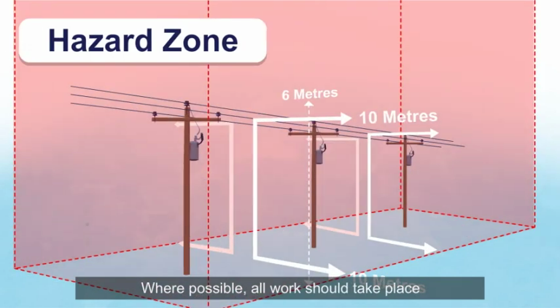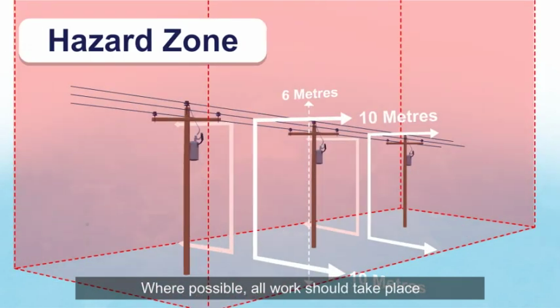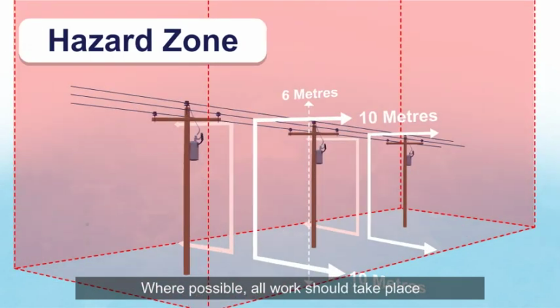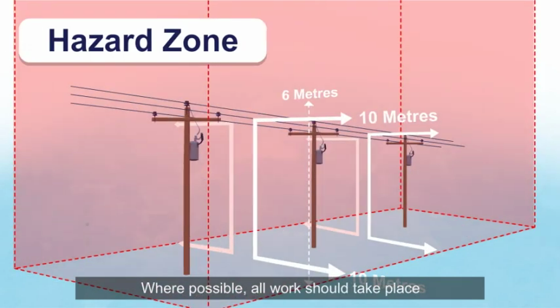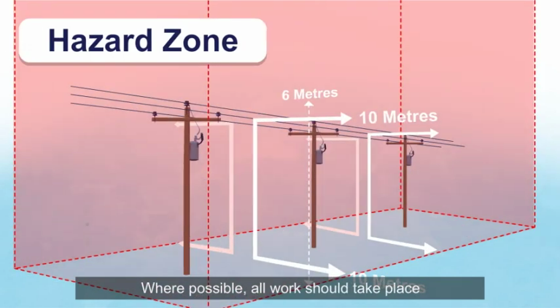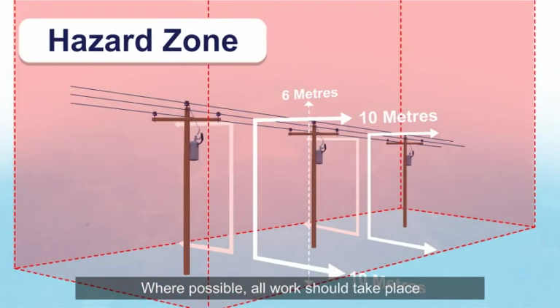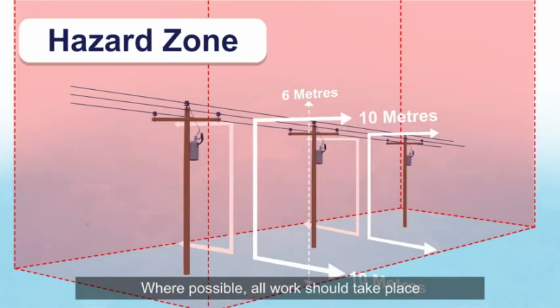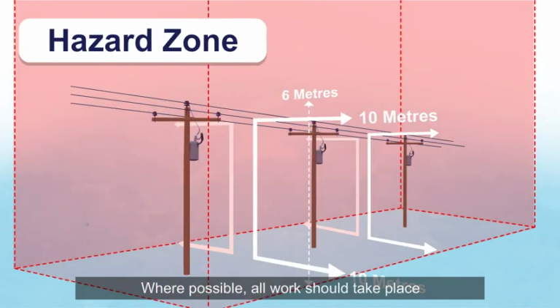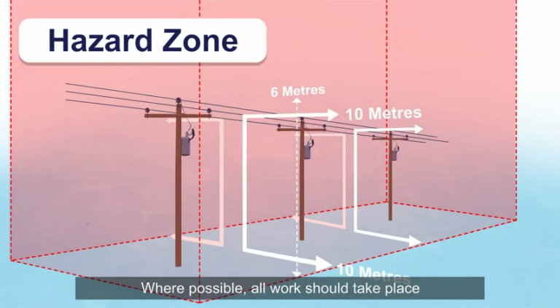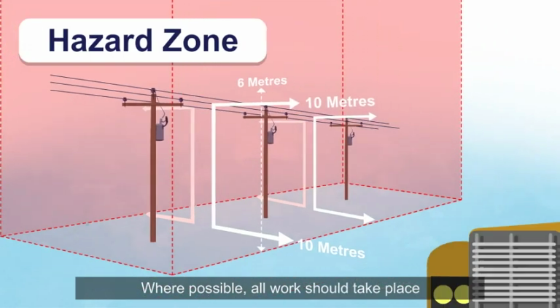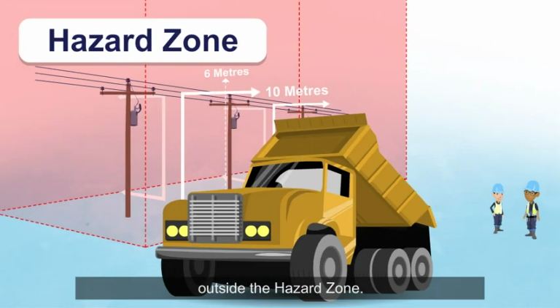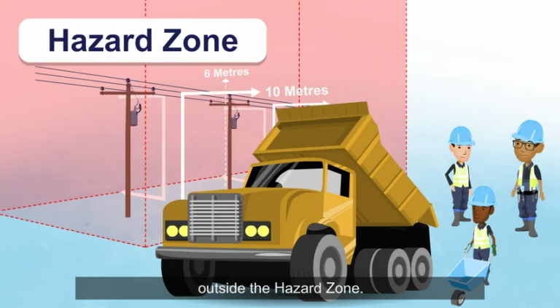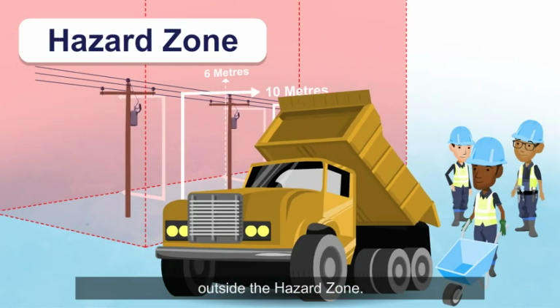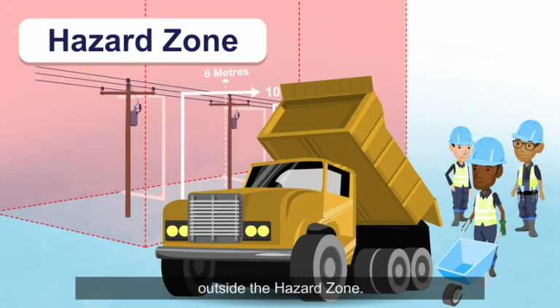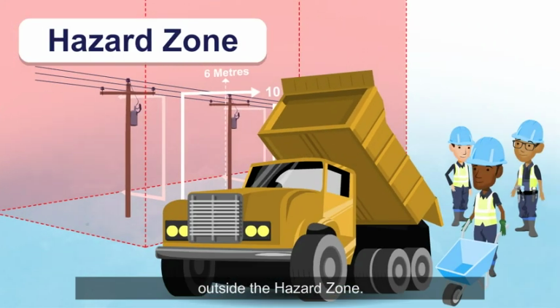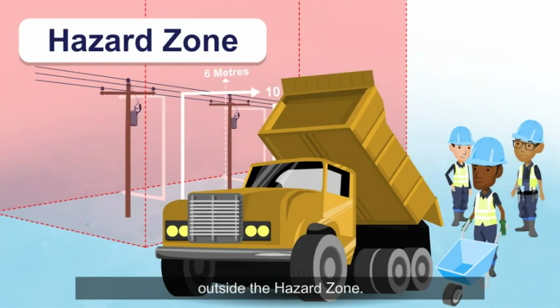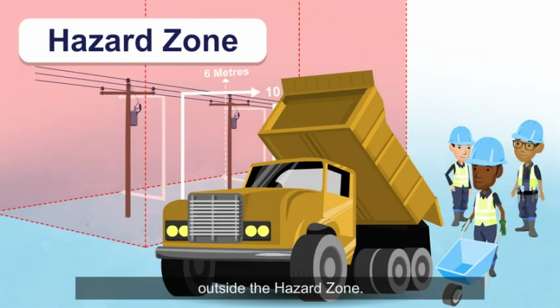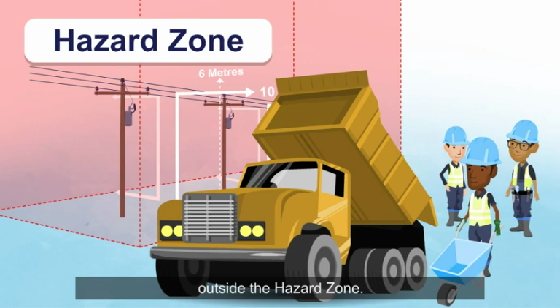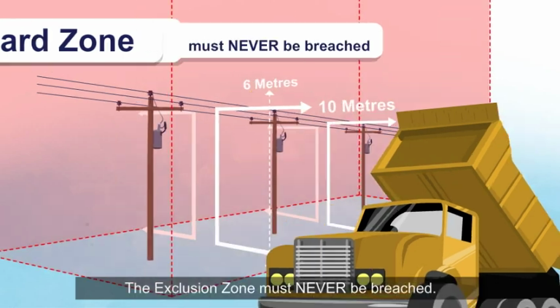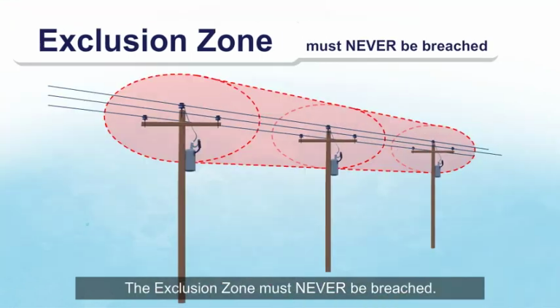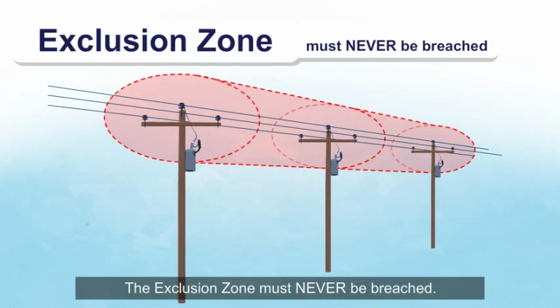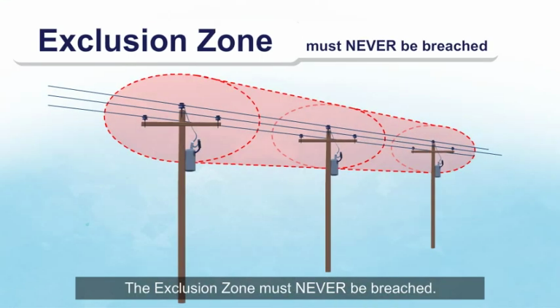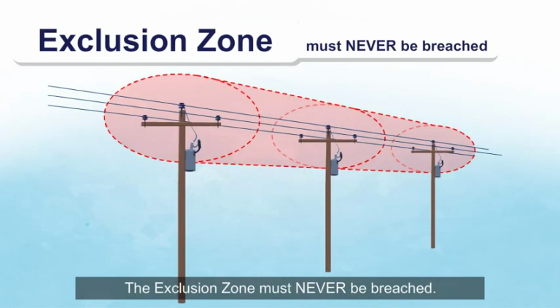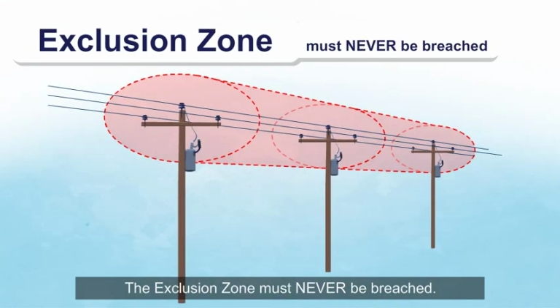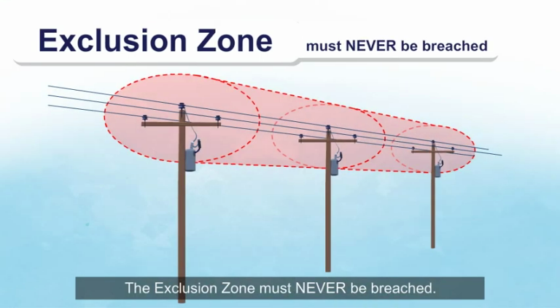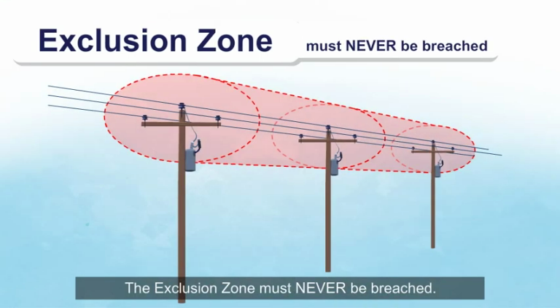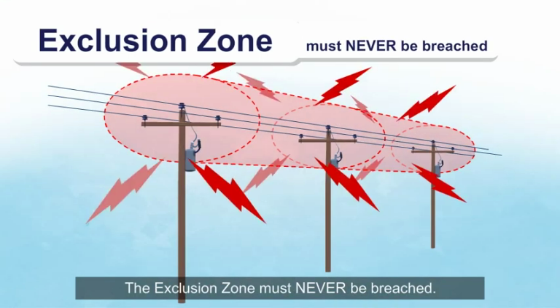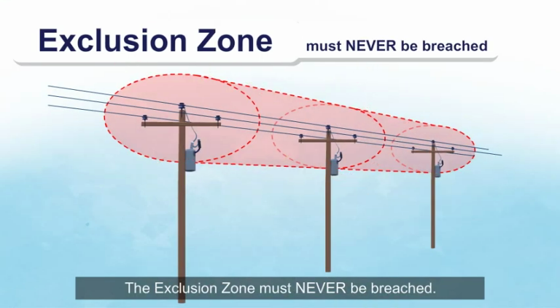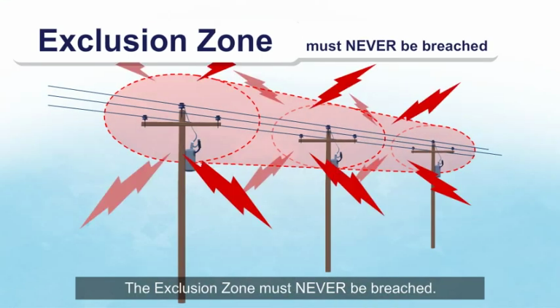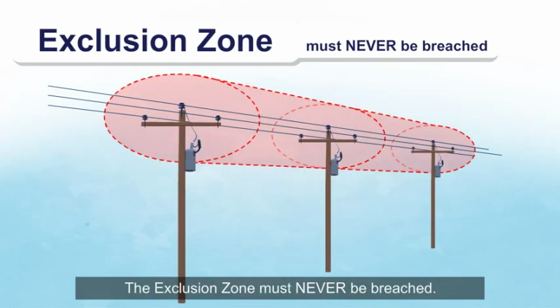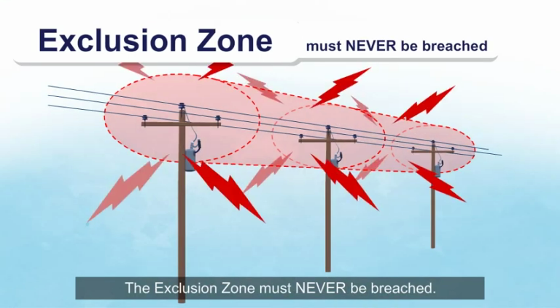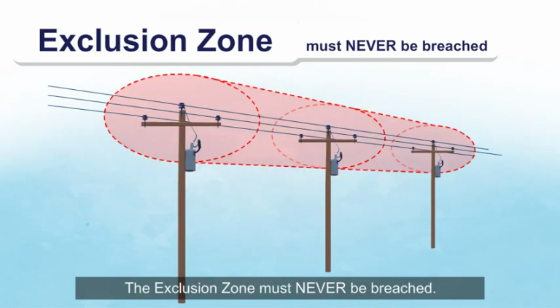Where possible, all work should take place outside the hazard zone. The exclusion zone must never be breached.